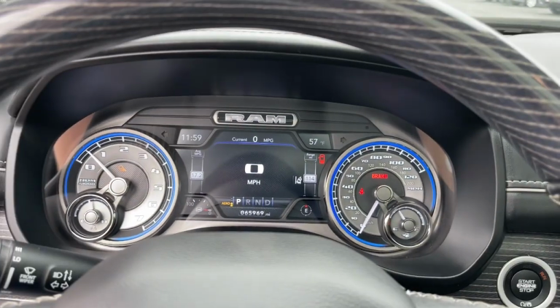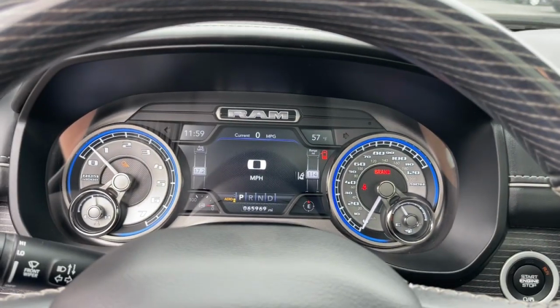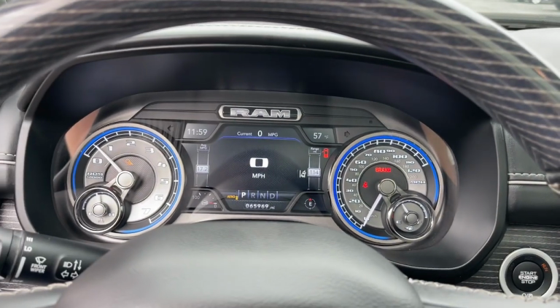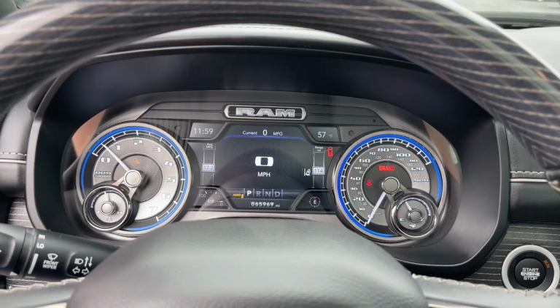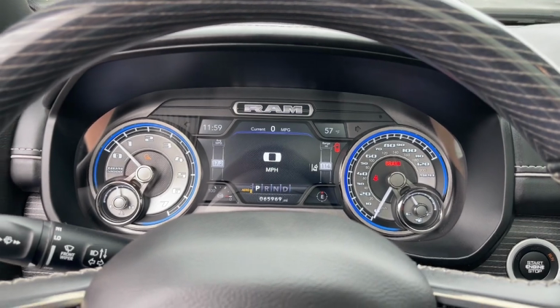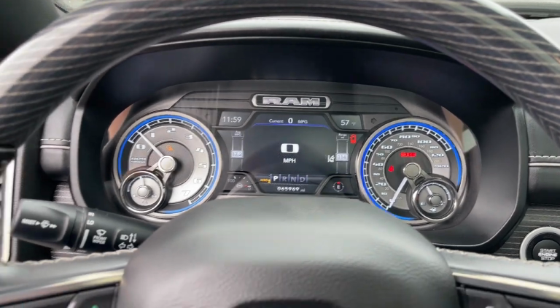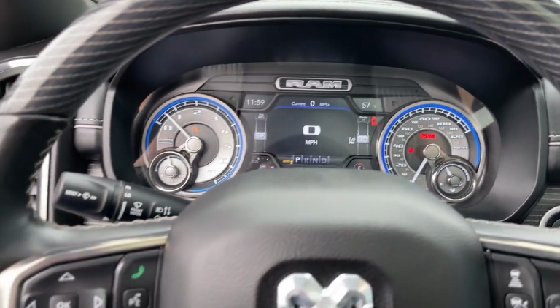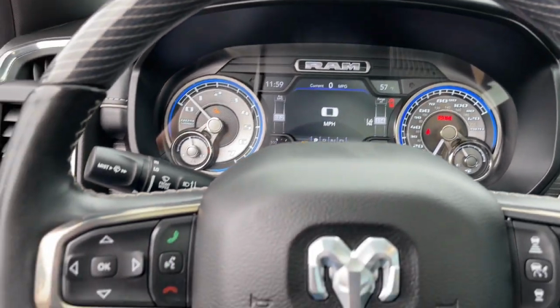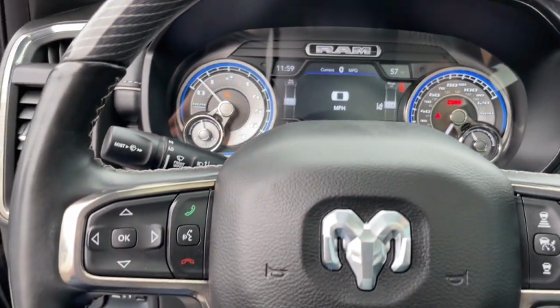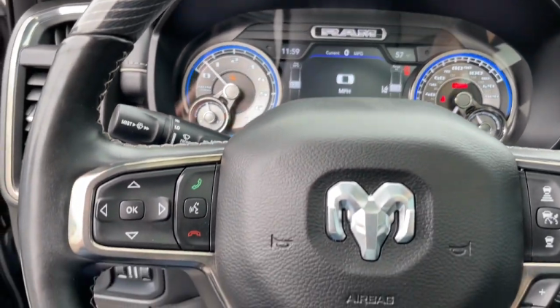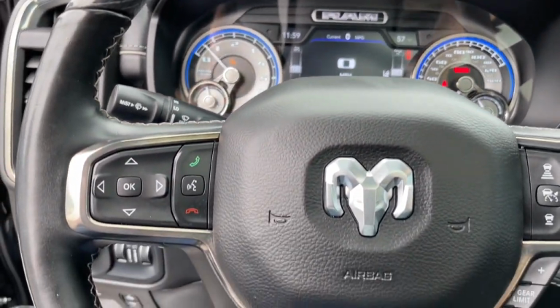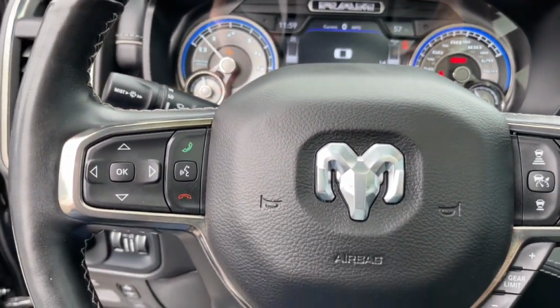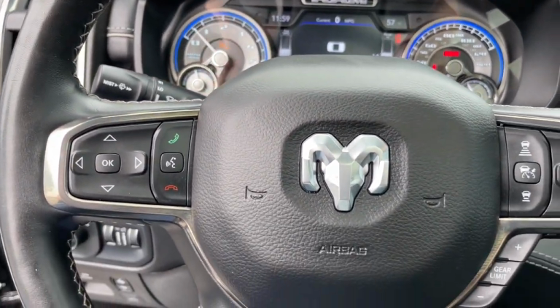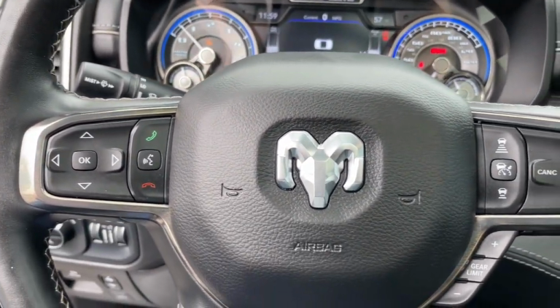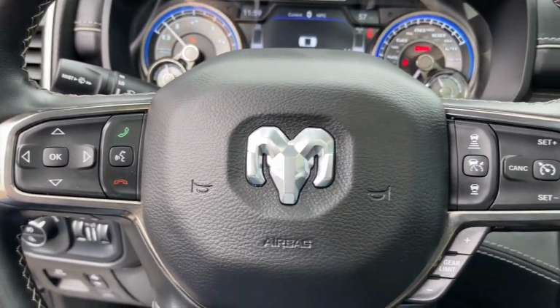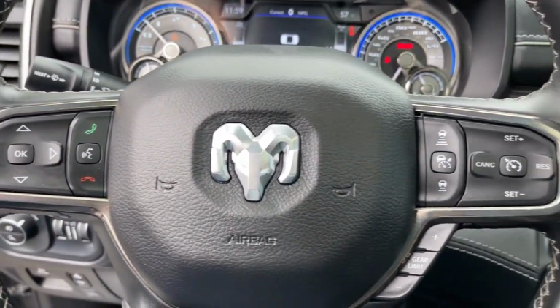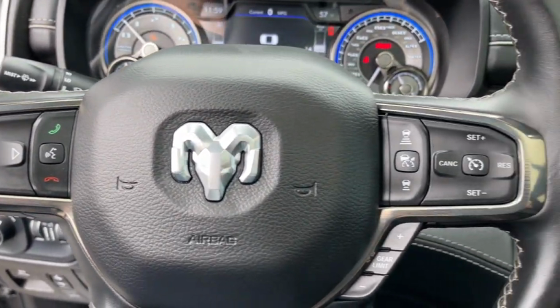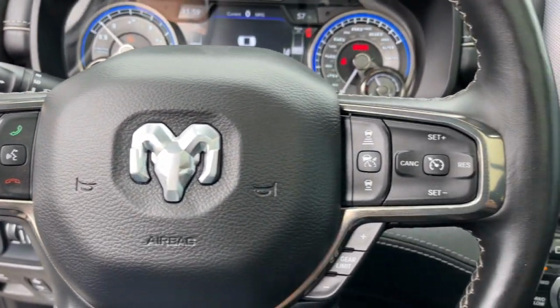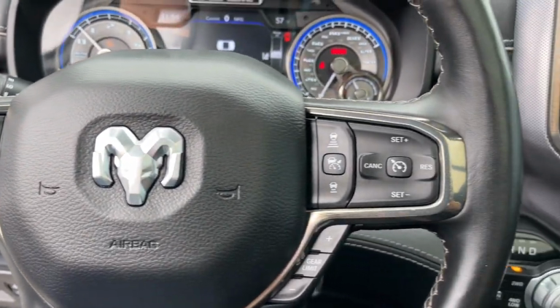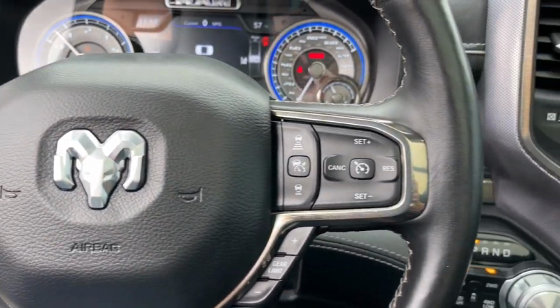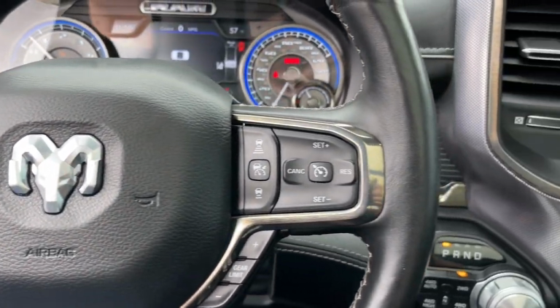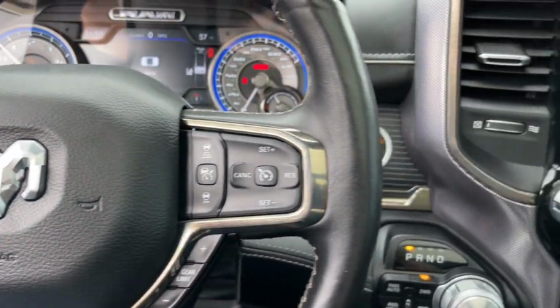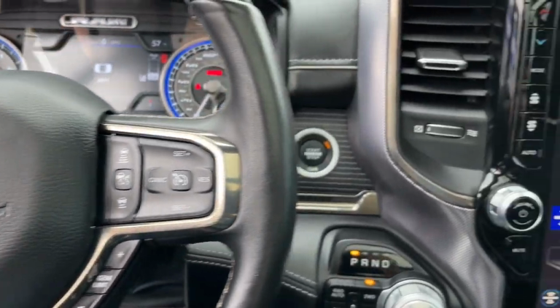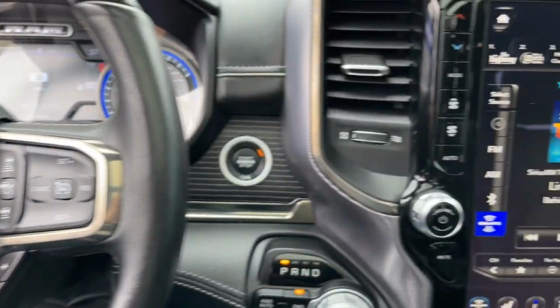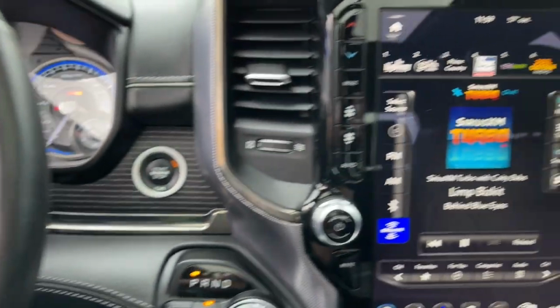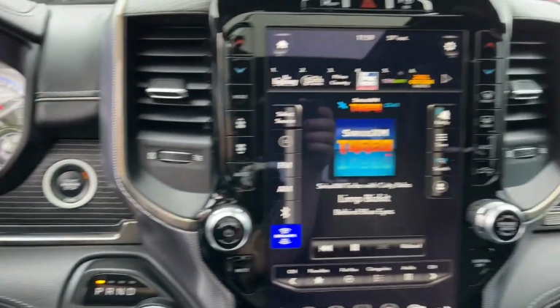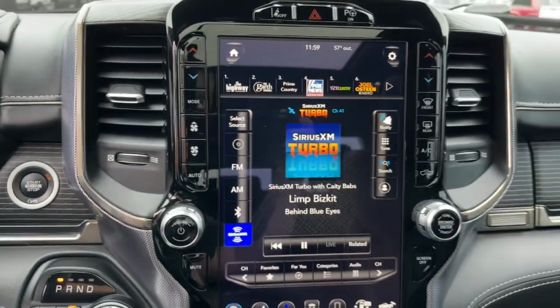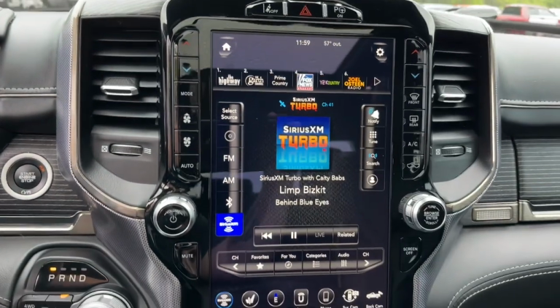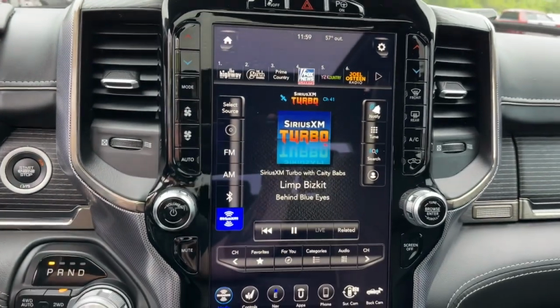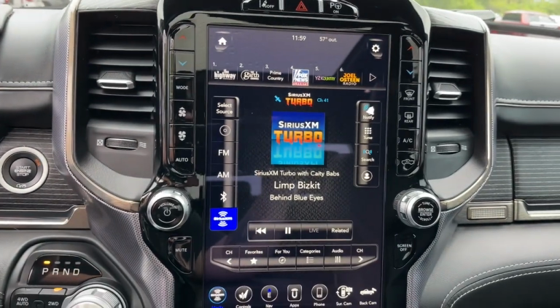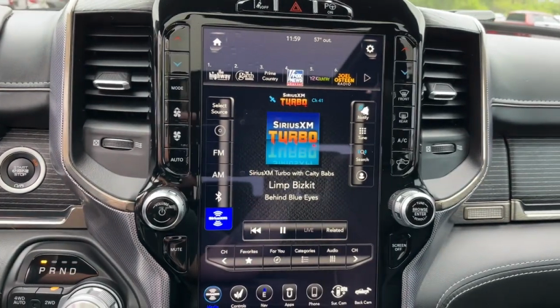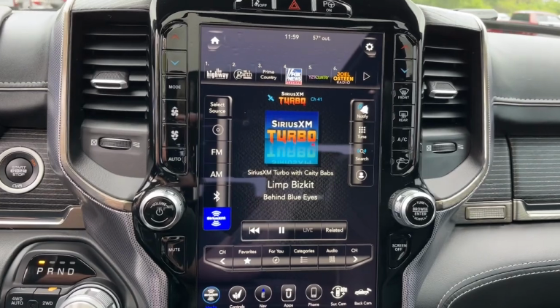Seat memory, intermittent wipers, universal garage door opener, tire pressure monitoring system.